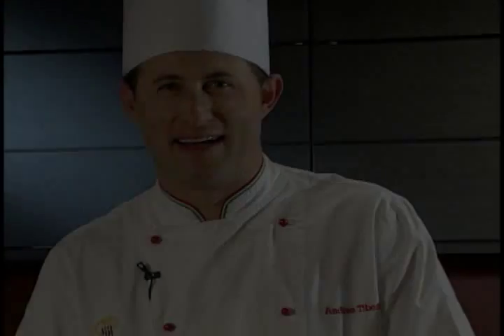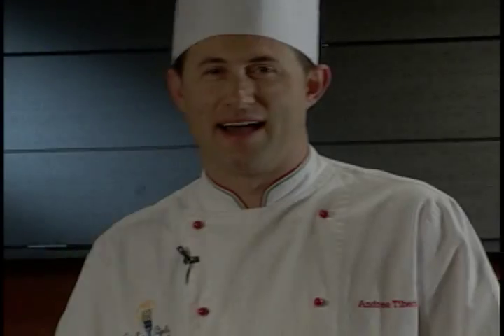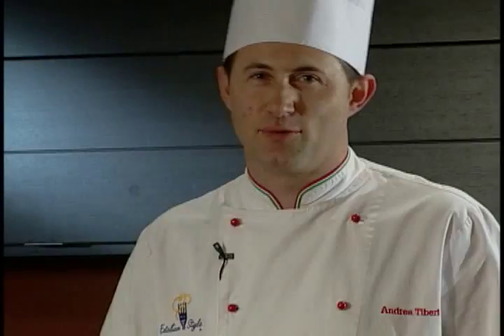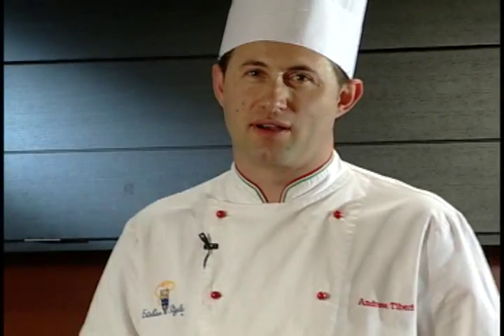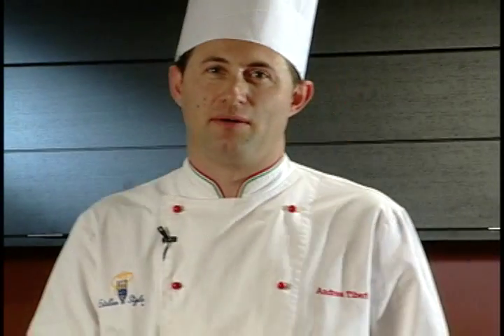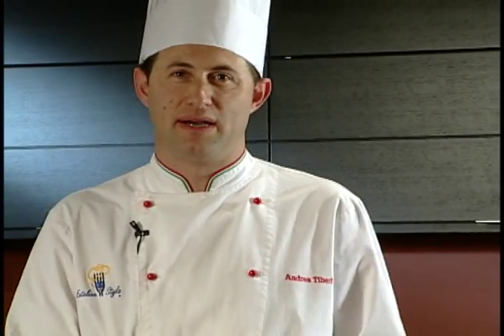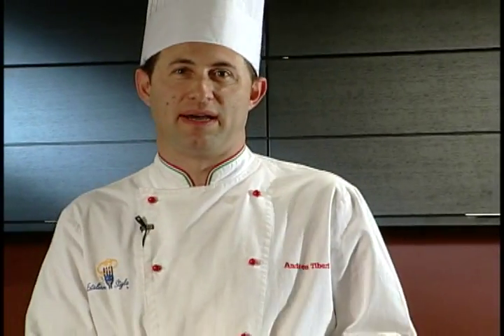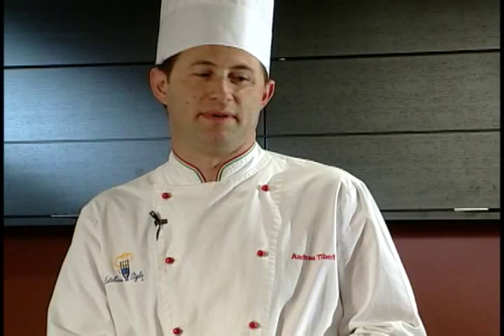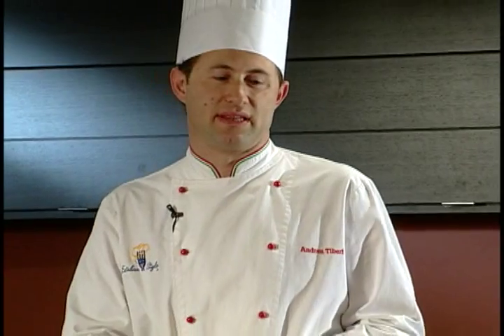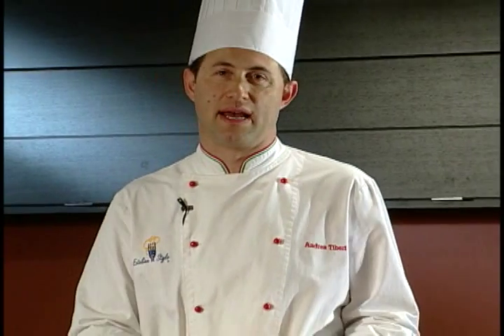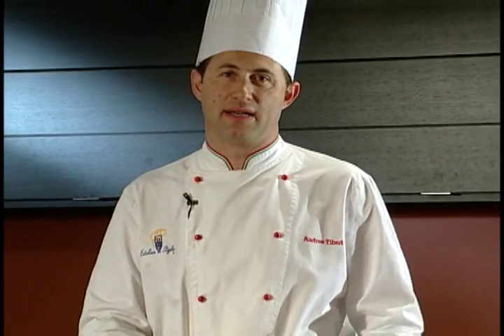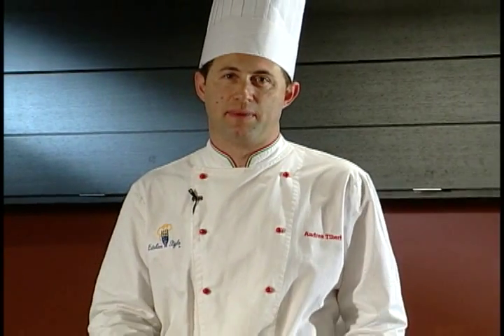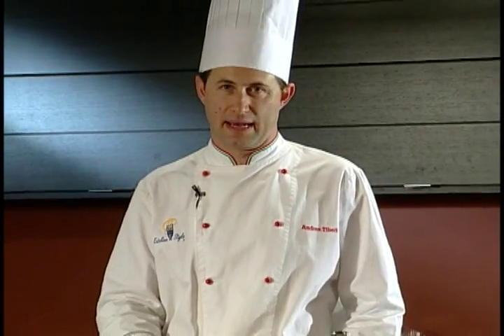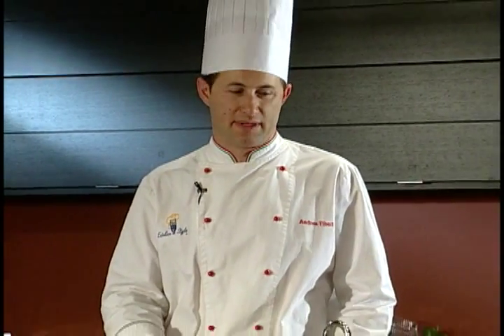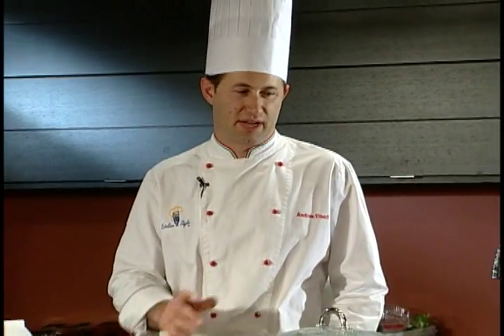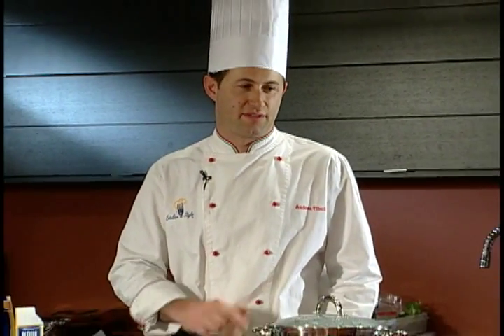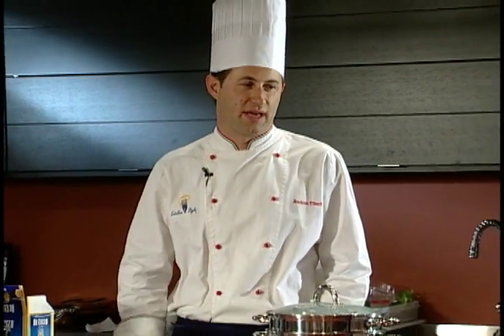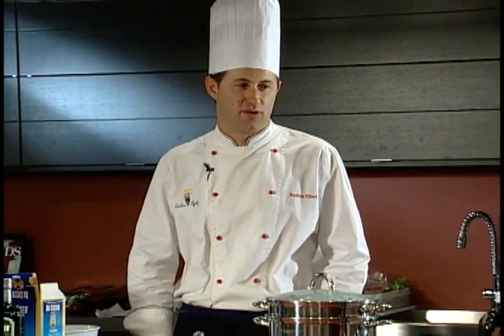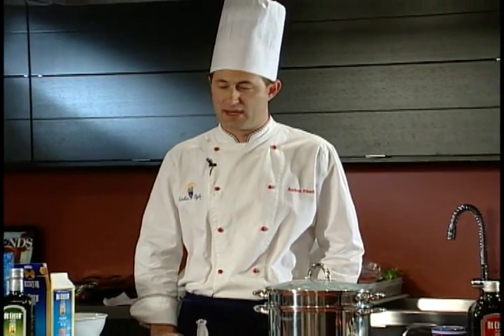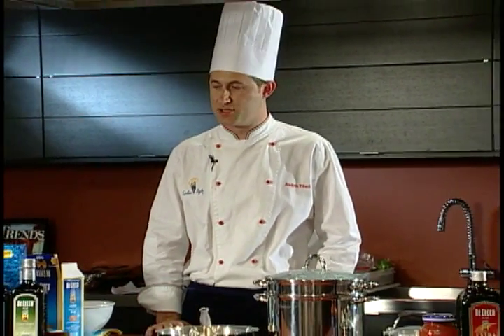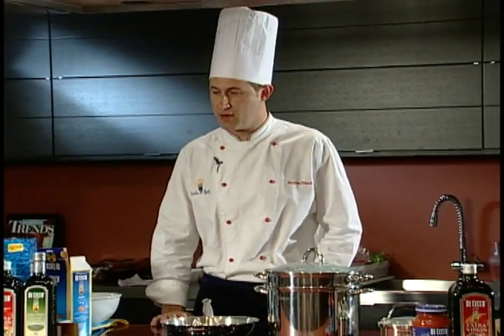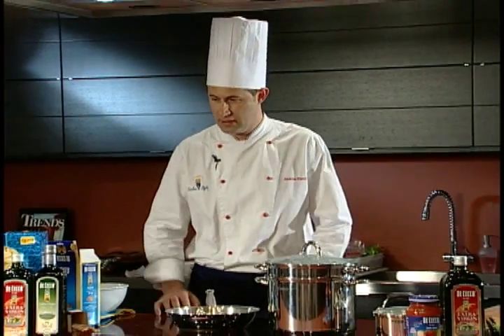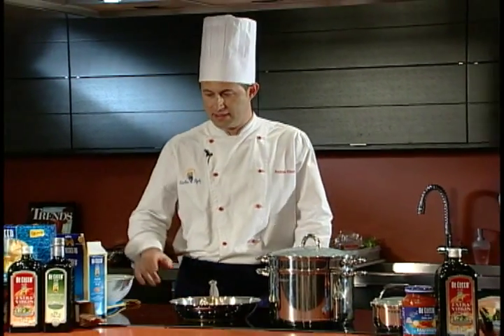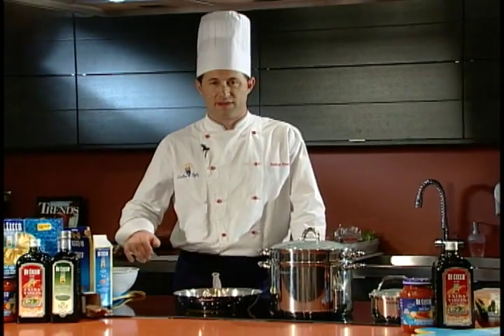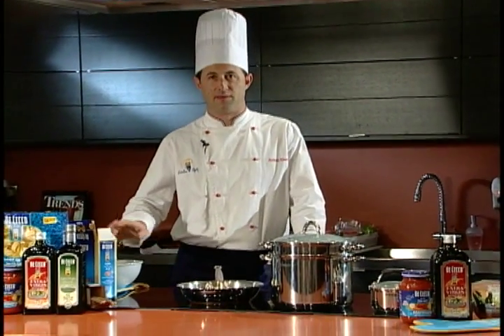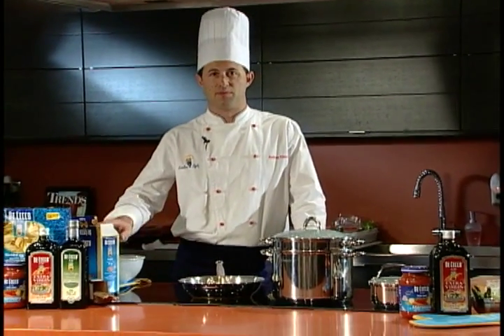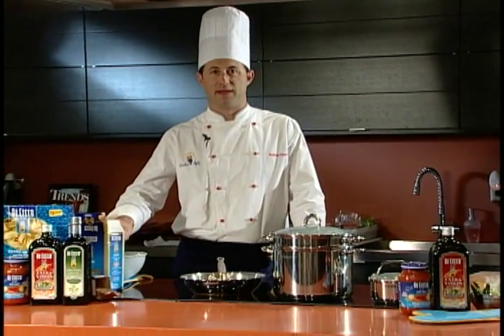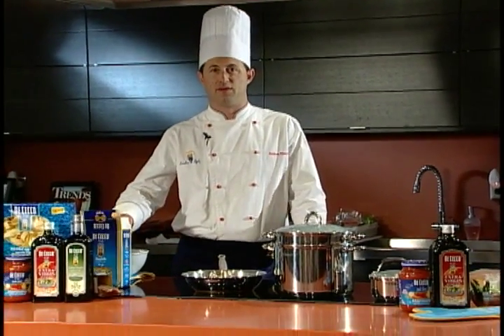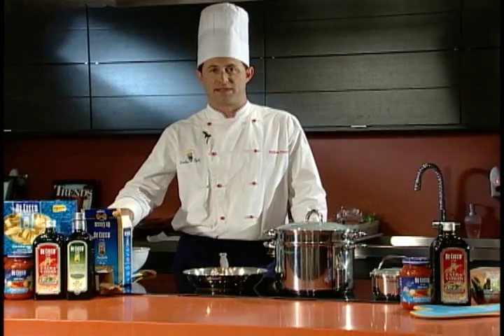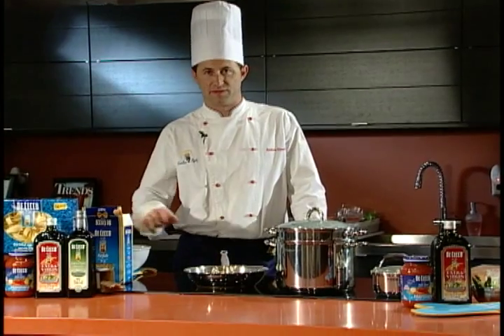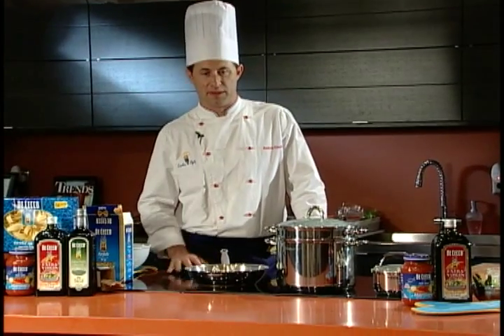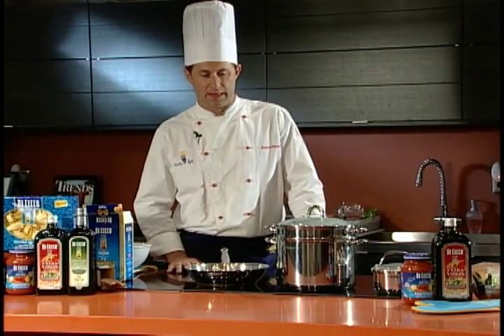Hi, welcome. My name is Andrea Tiberi. I'm the chef today for DiCecco, the famous brand of pasta from Italy.